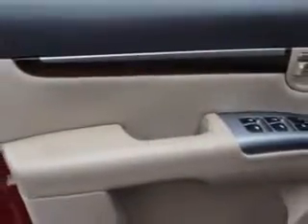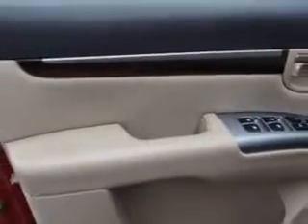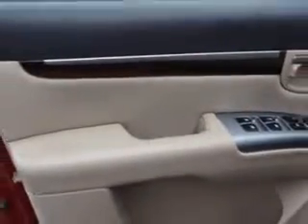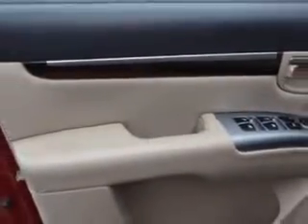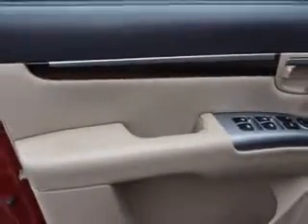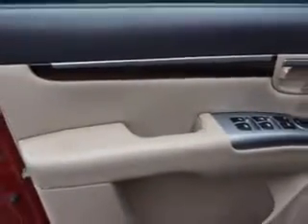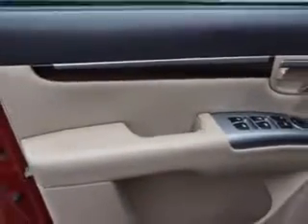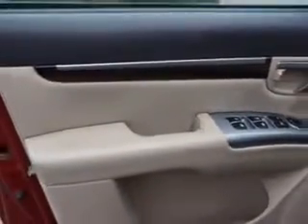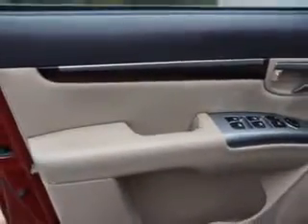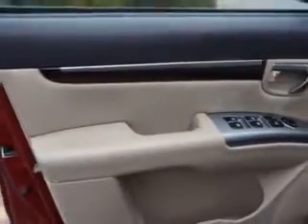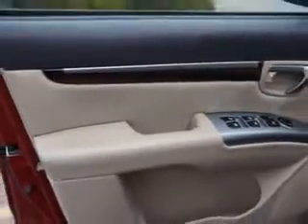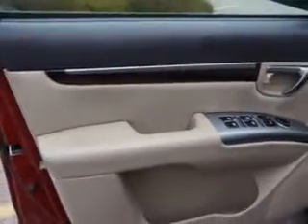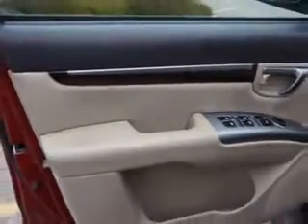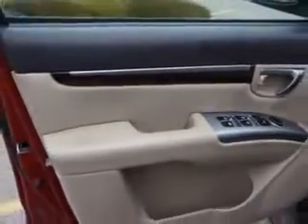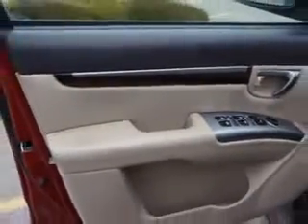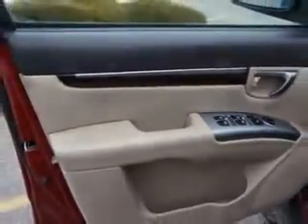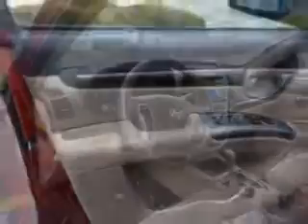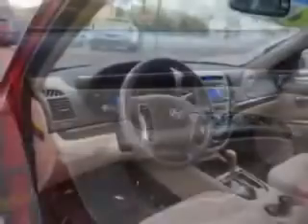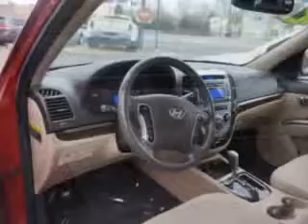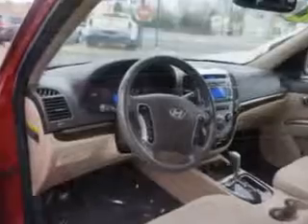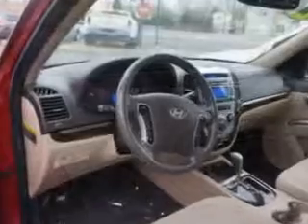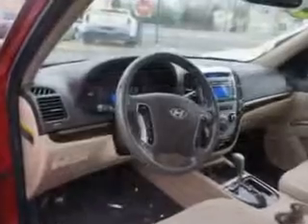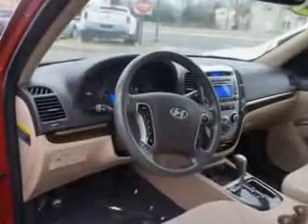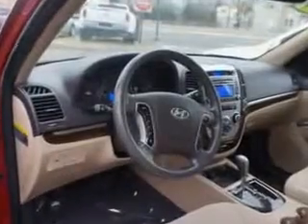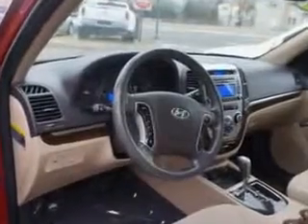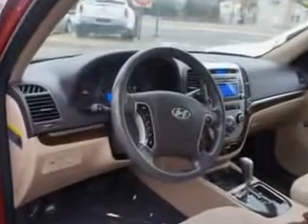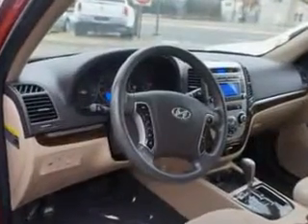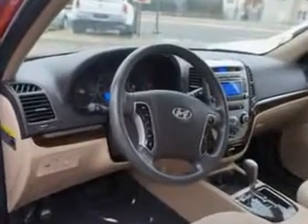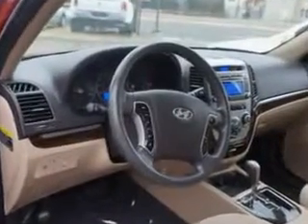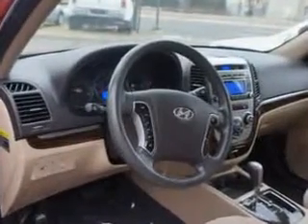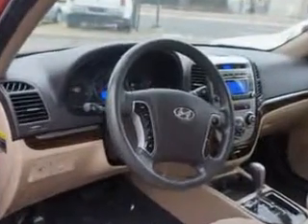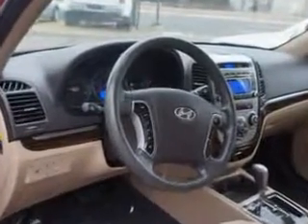Enjoy the drive and have peace of mind in this 2012 Hyundai Santa Fe at Edison Nissan today.